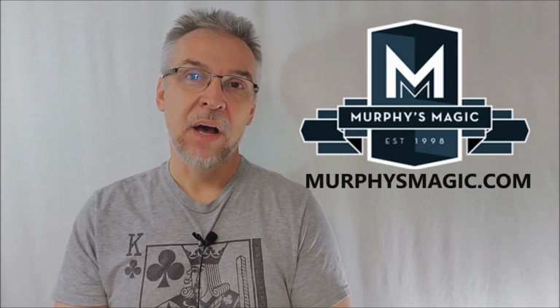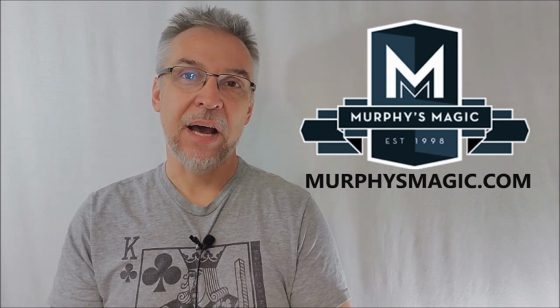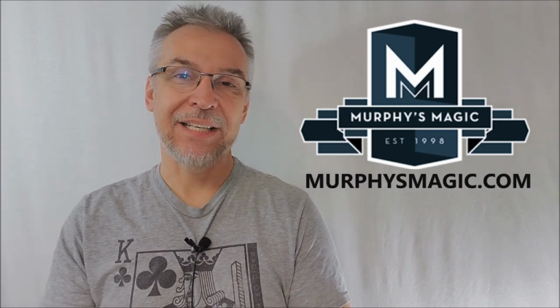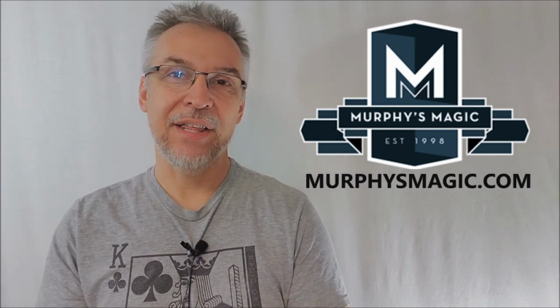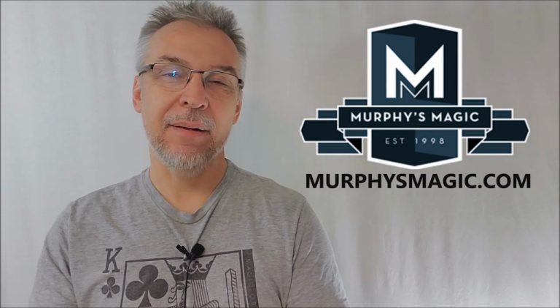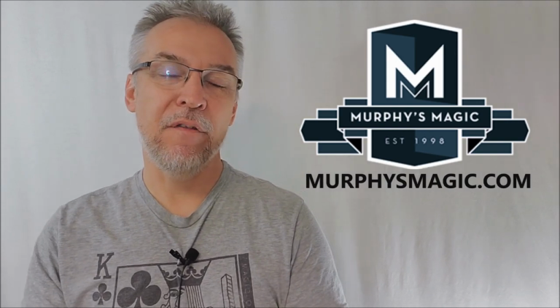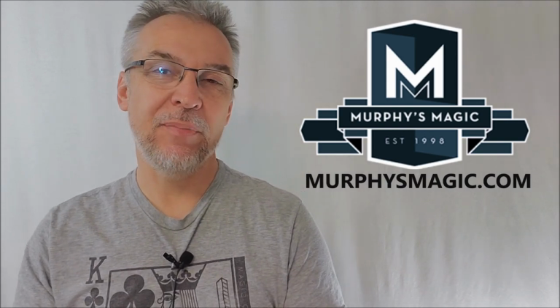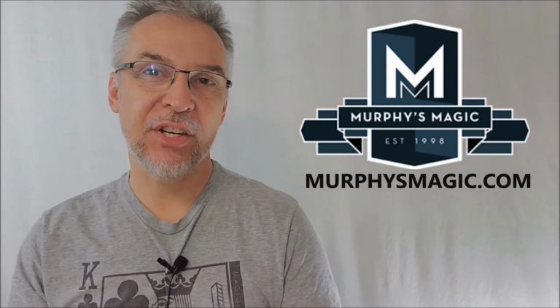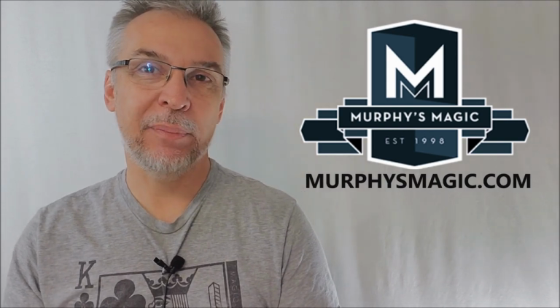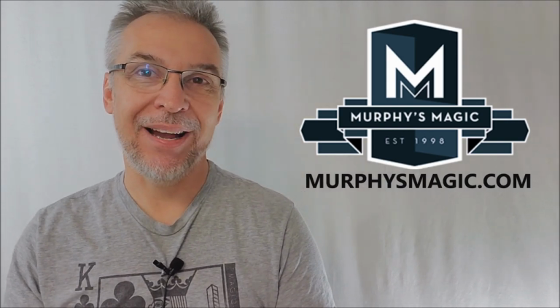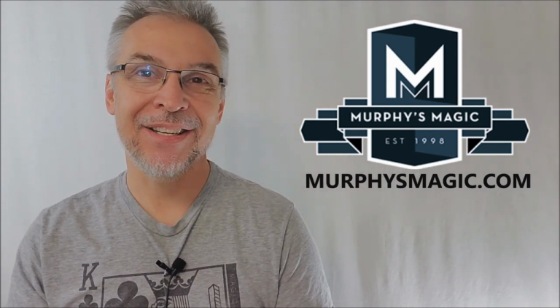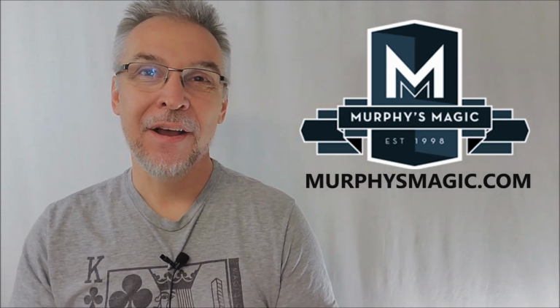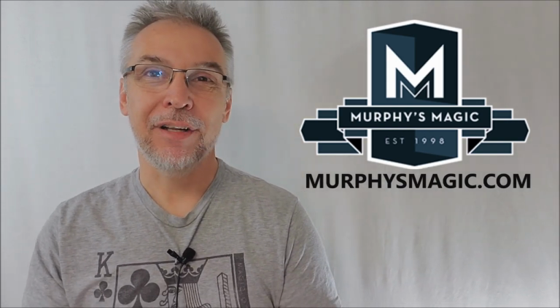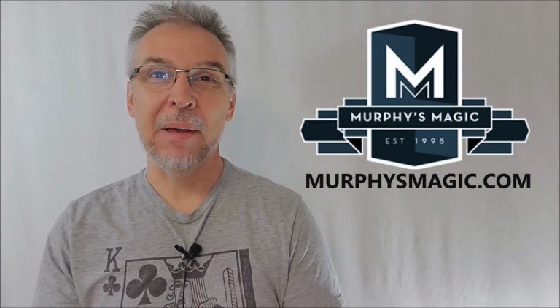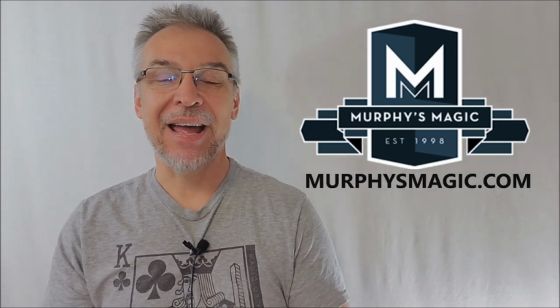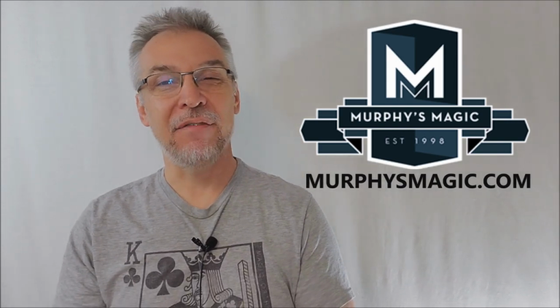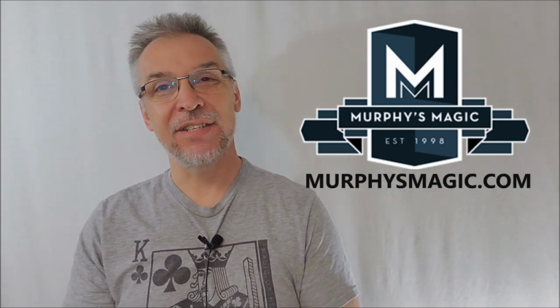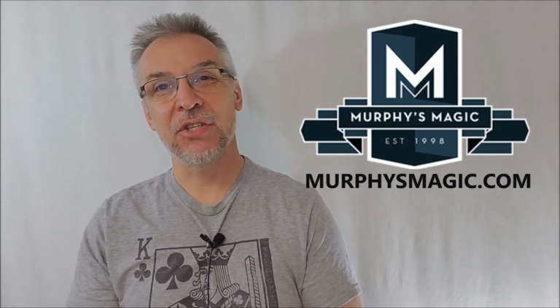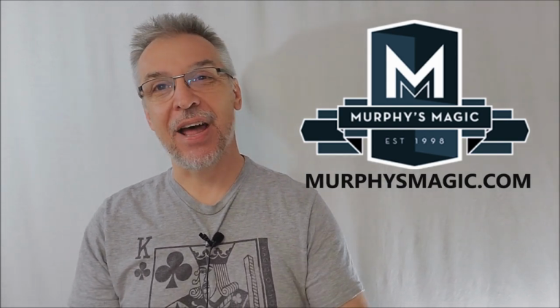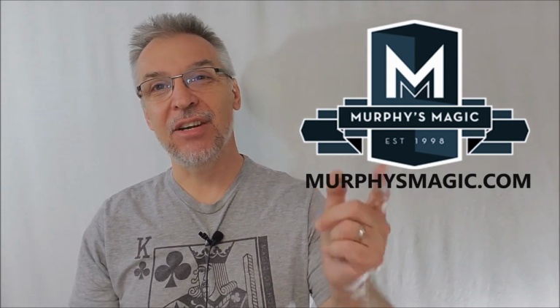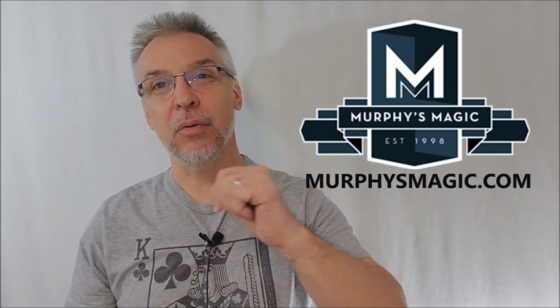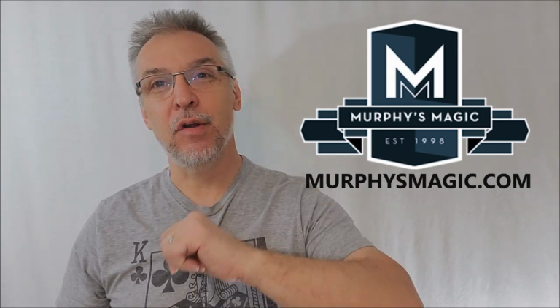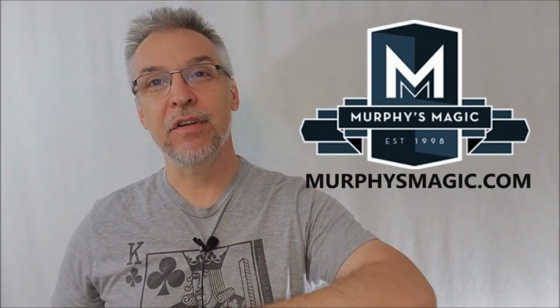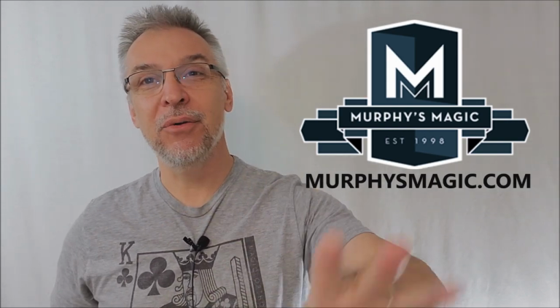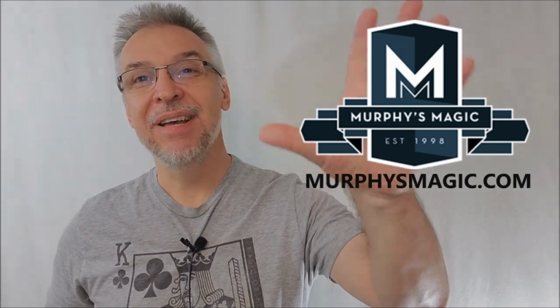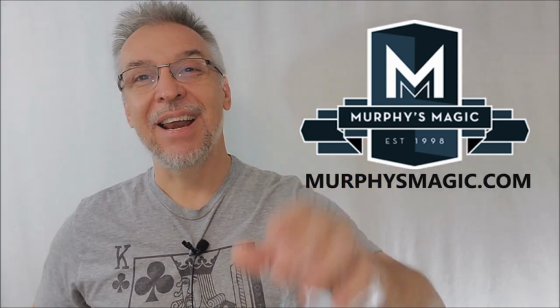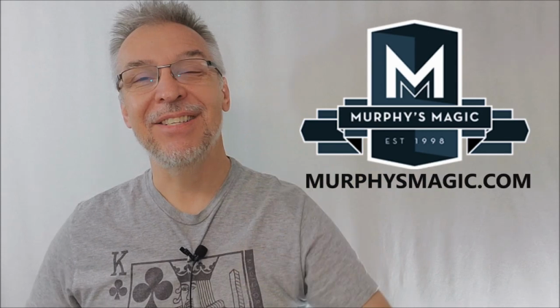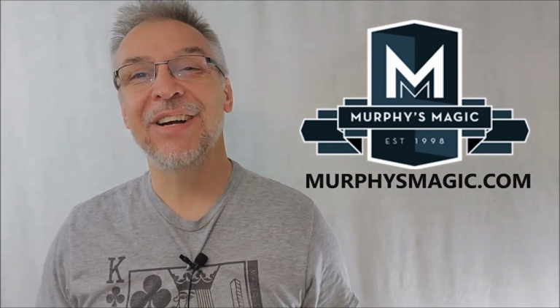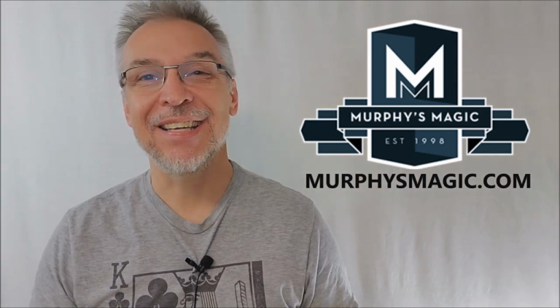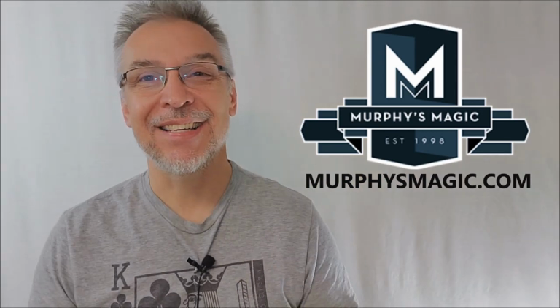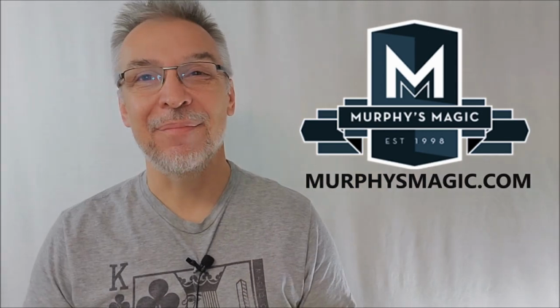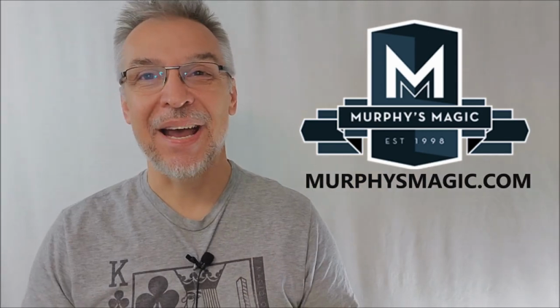I'd like to thank Murphy's Magic Supplies for allowing me to have this so that I can do the review for you. I'll see you guys next time. Bye.